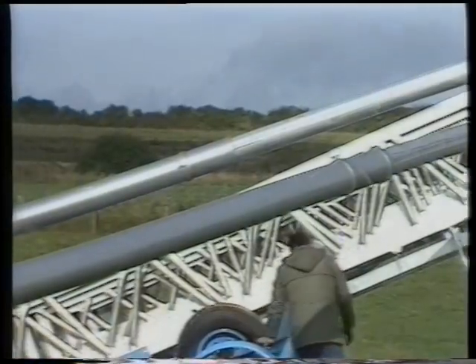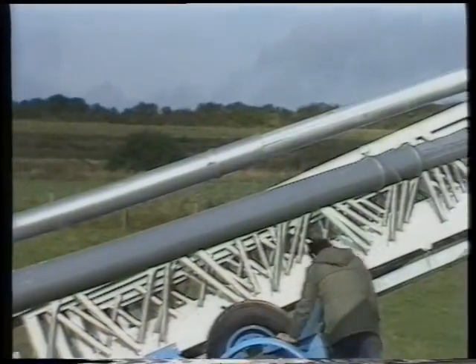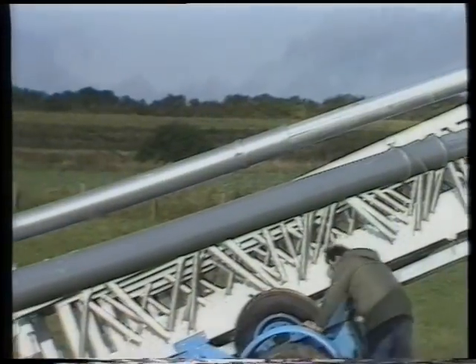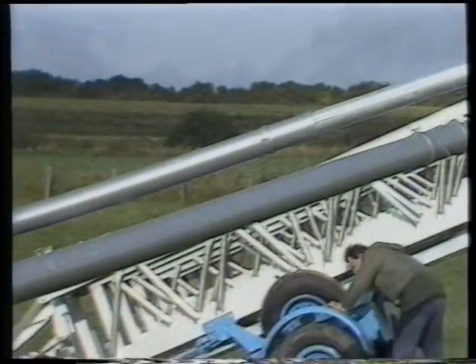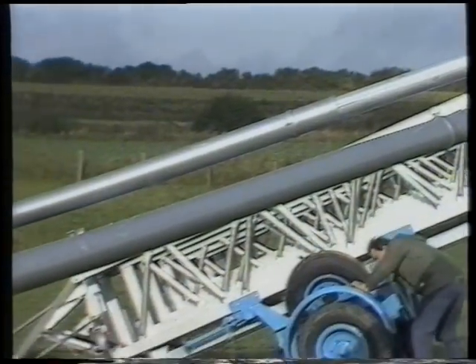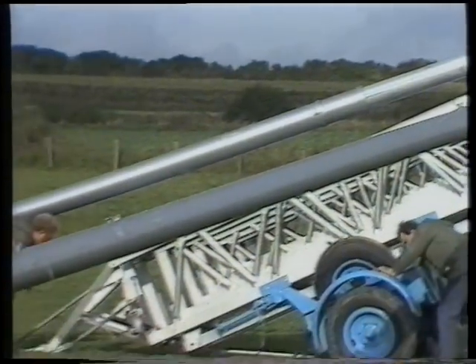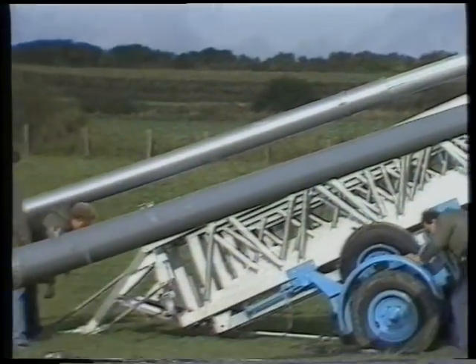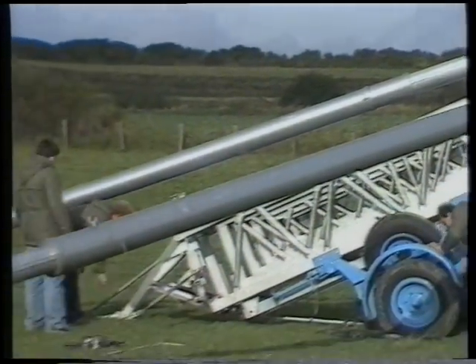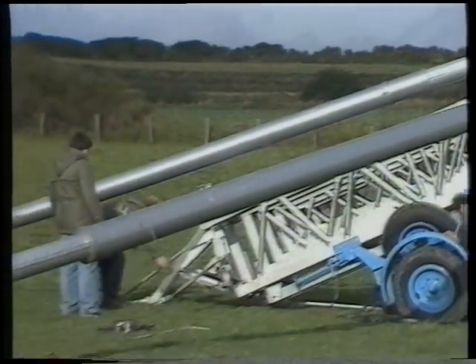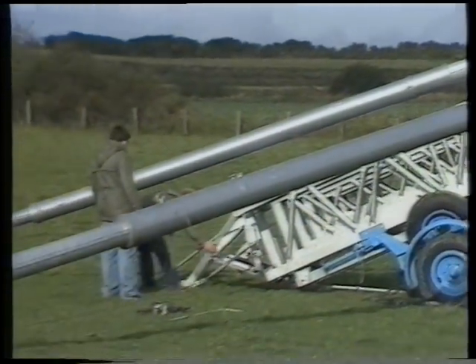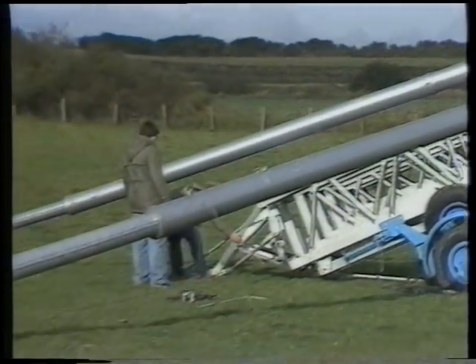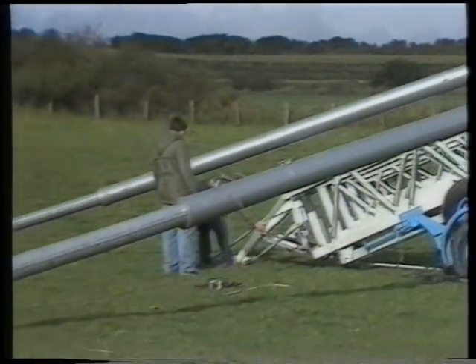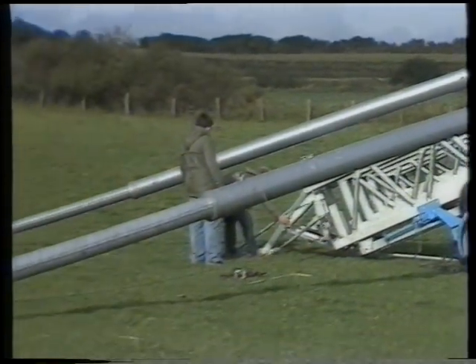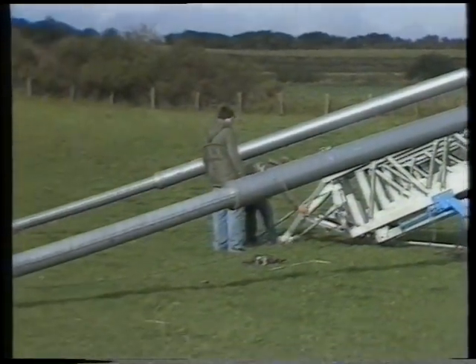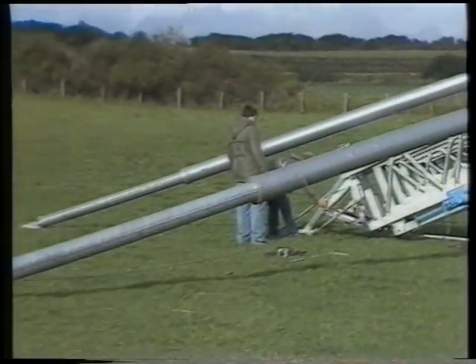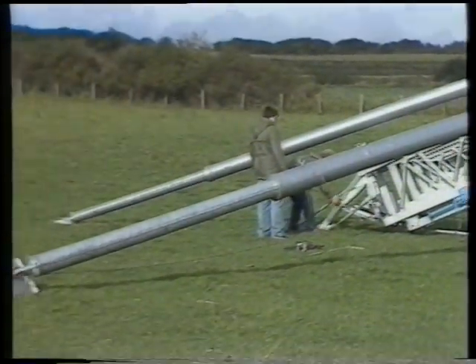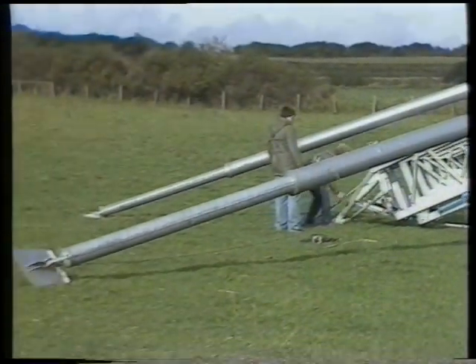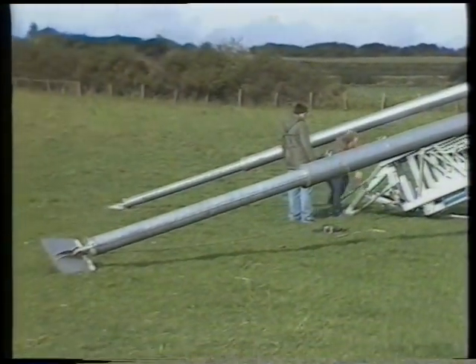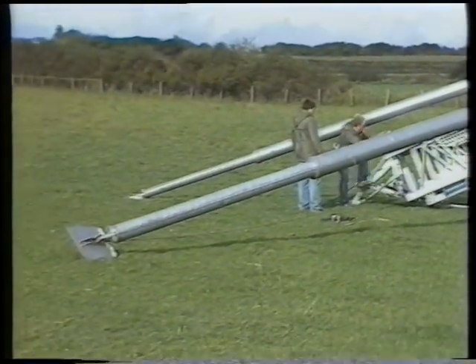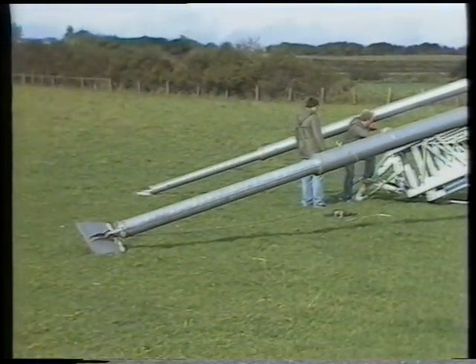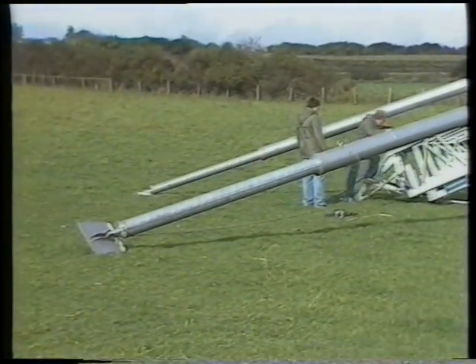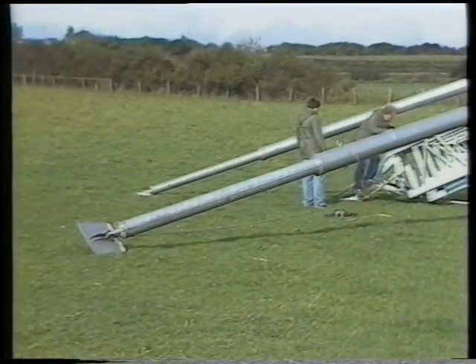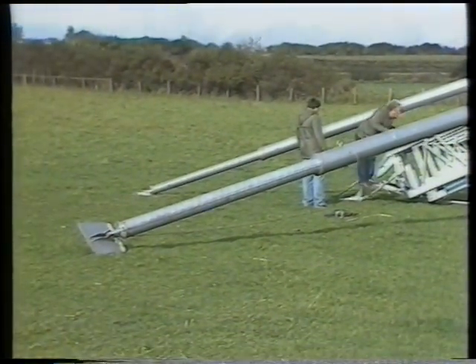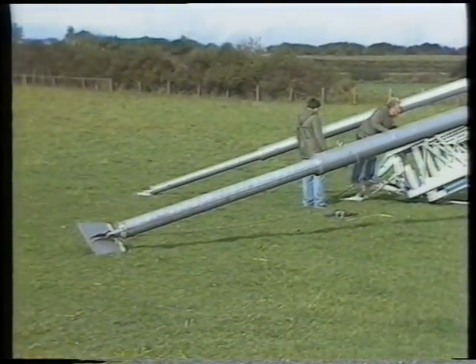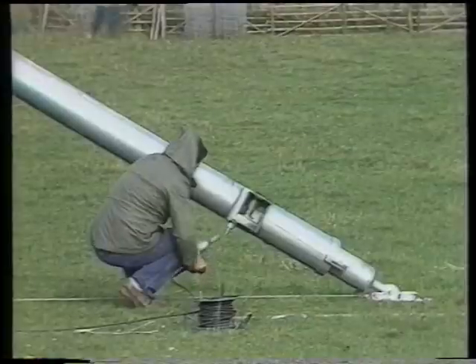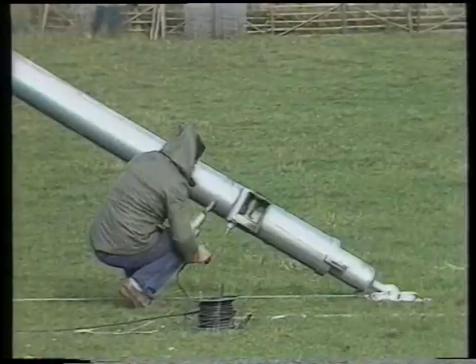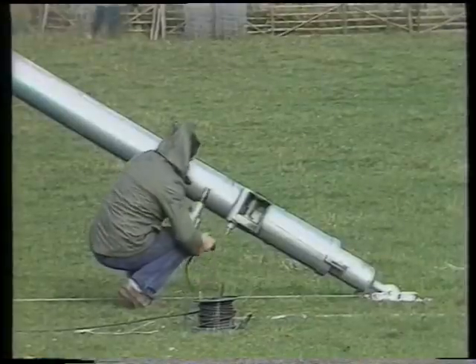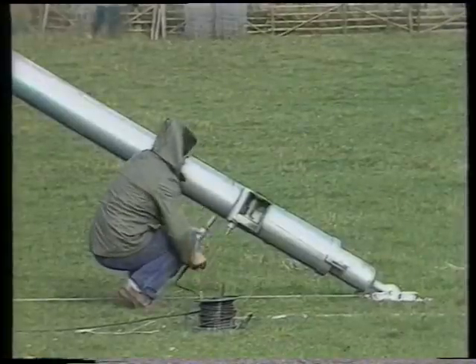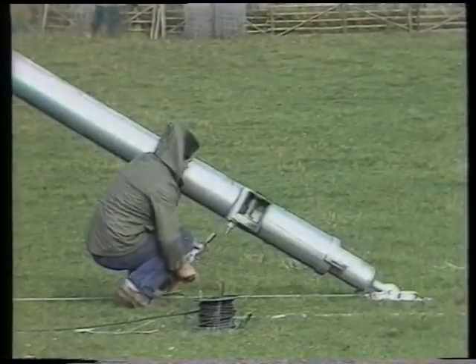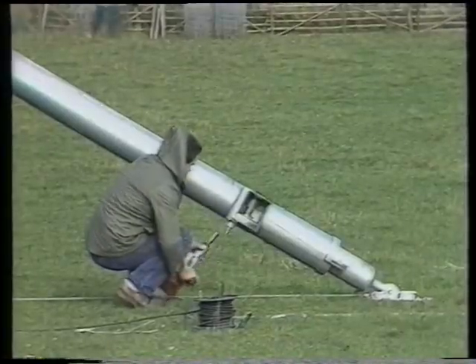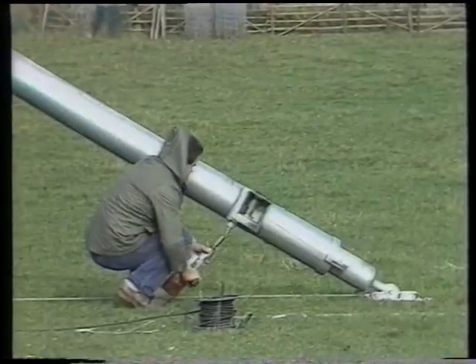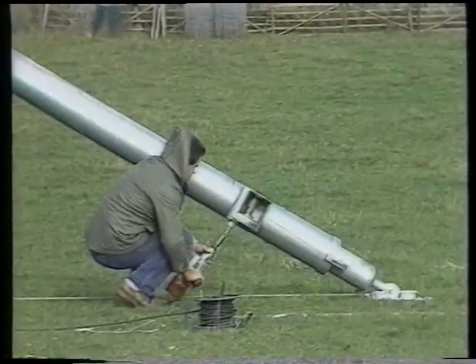Various ways of transport are possible. Thus, the lattice construction can be flanged to a light chassis or loaded on a correspondingly adapted truck.